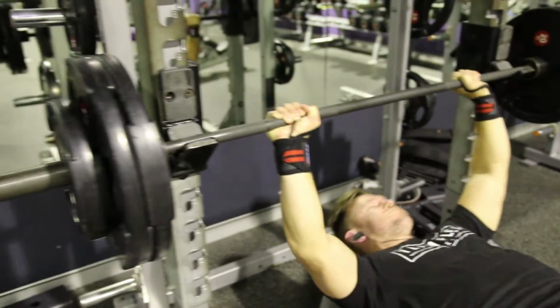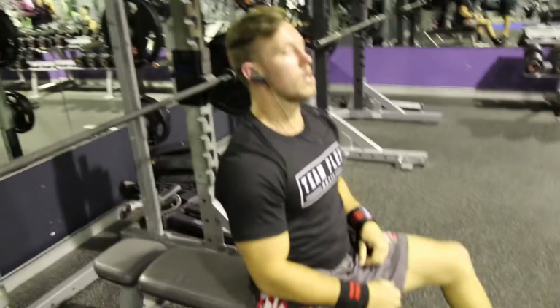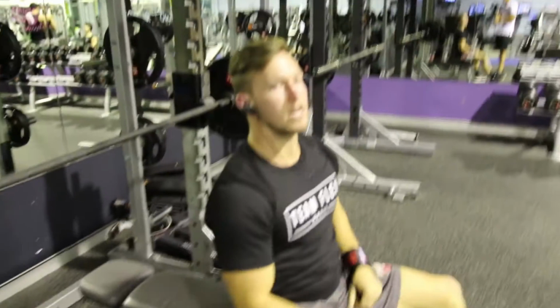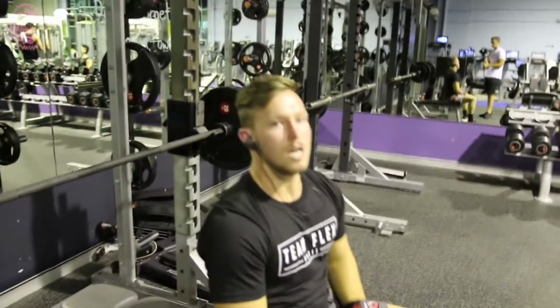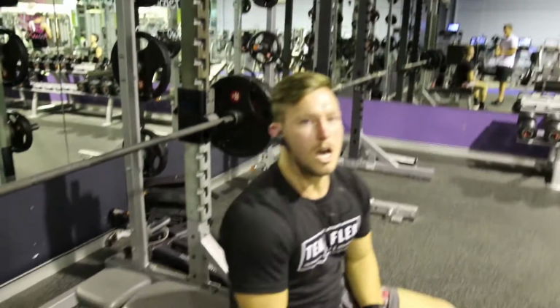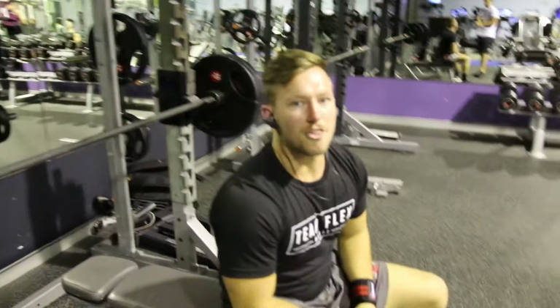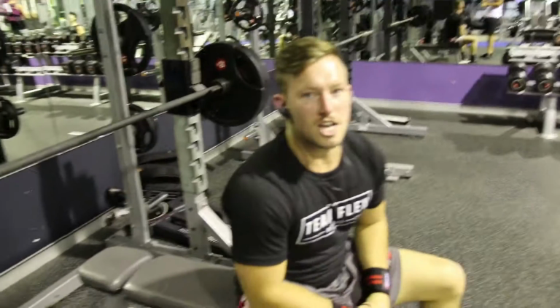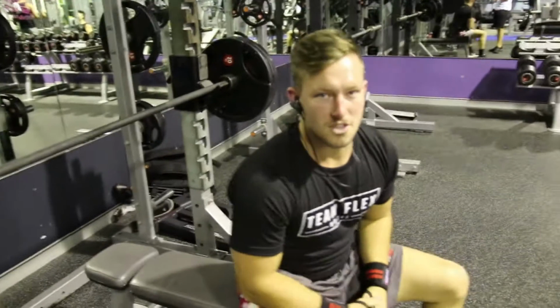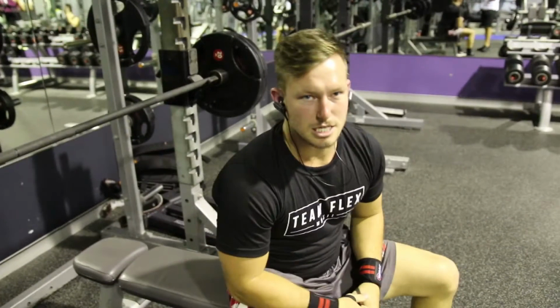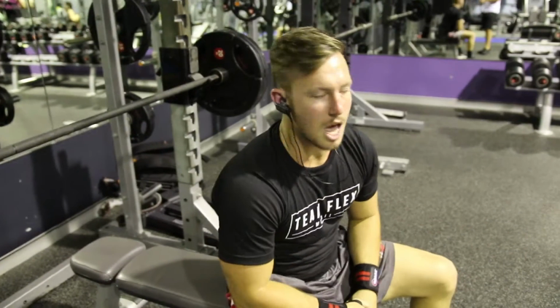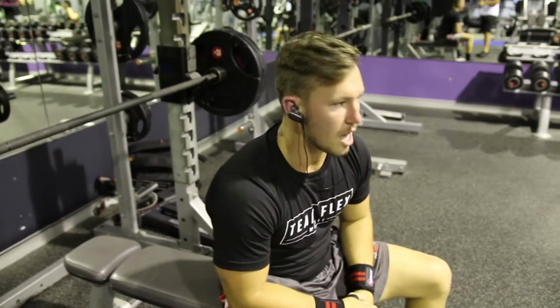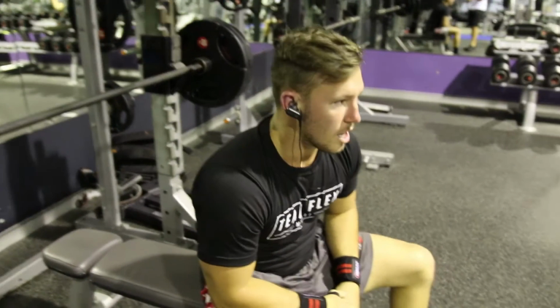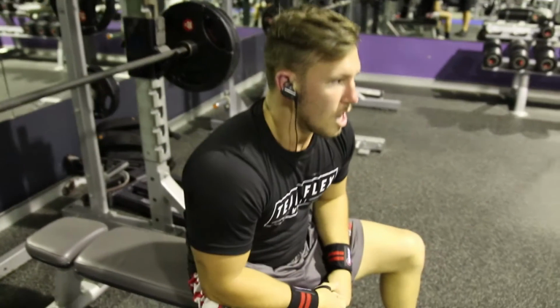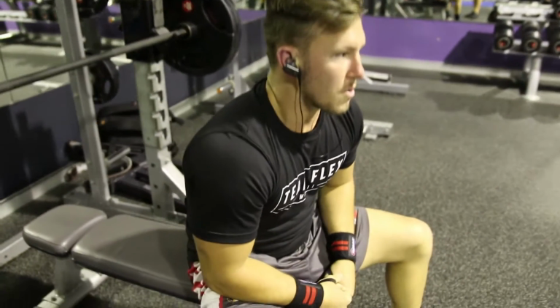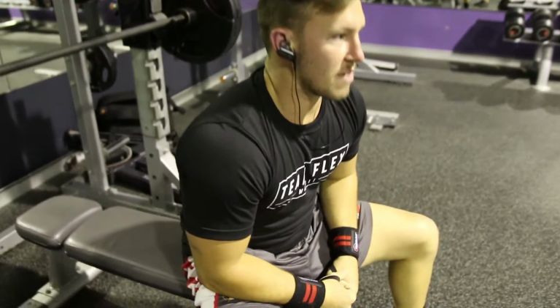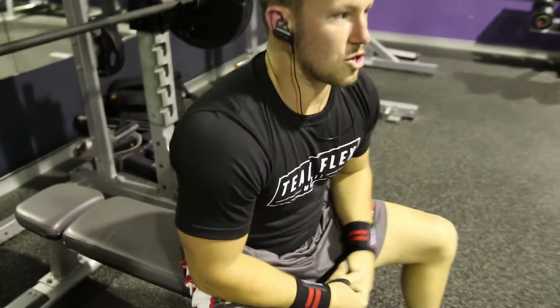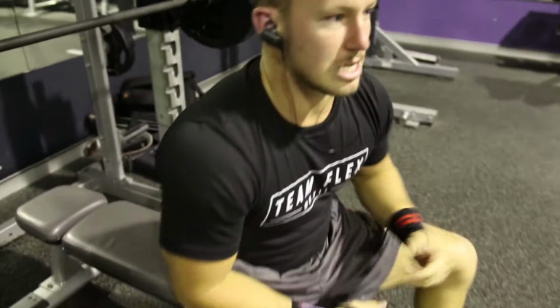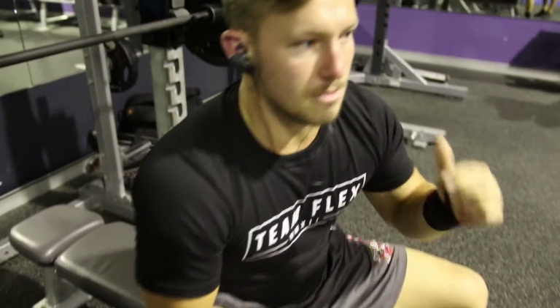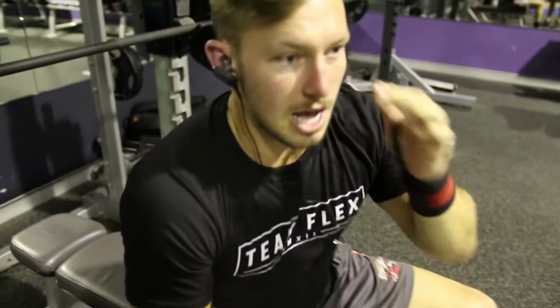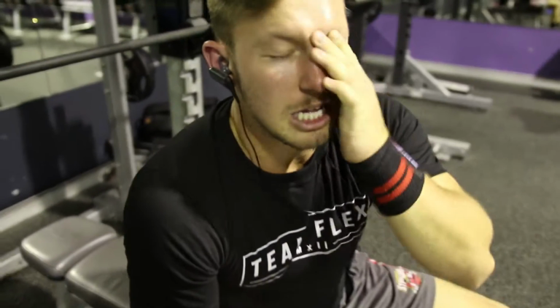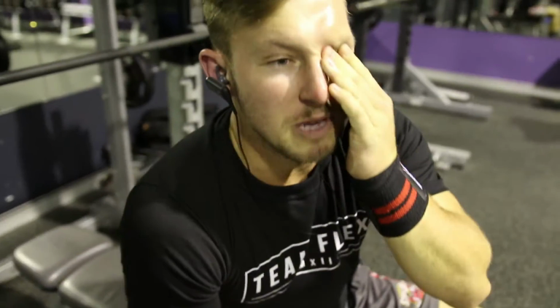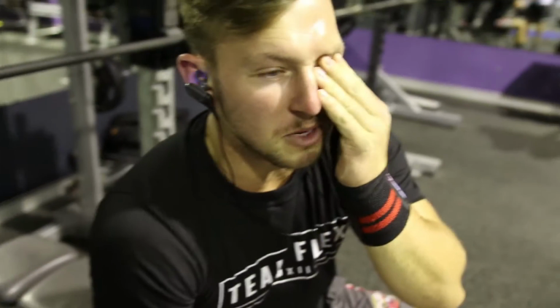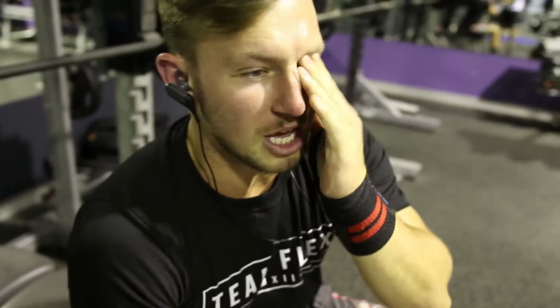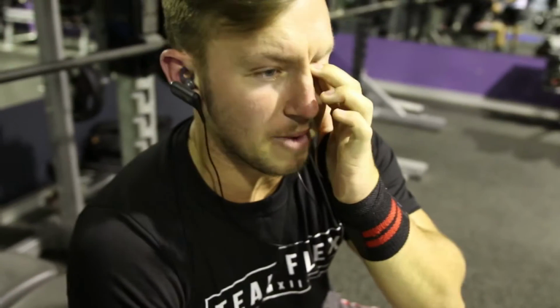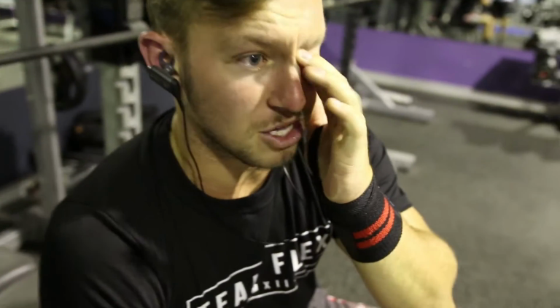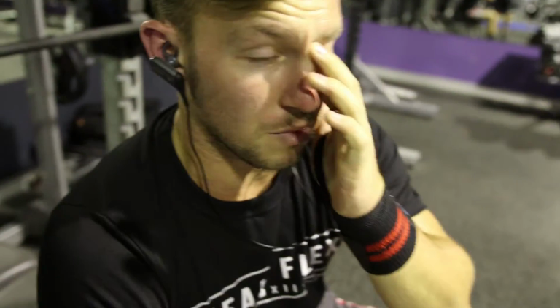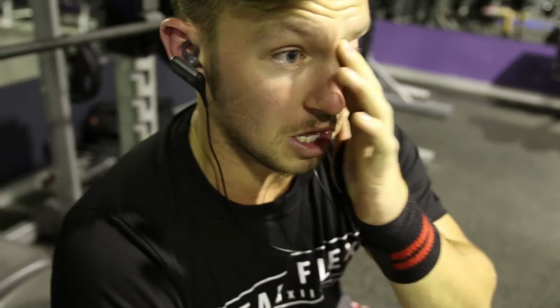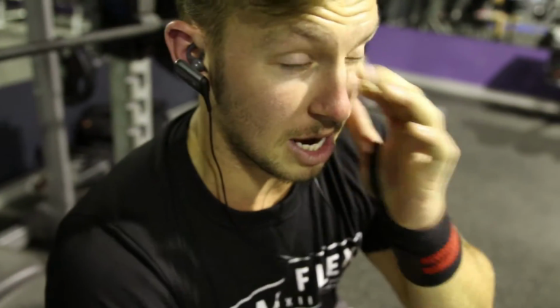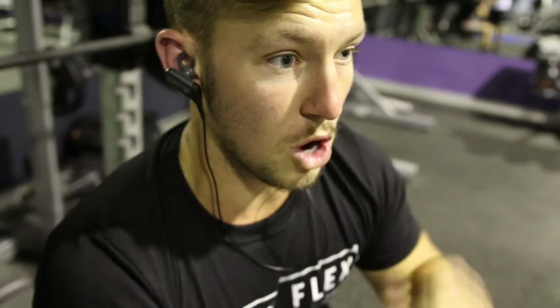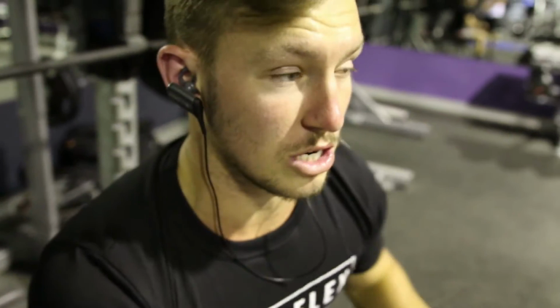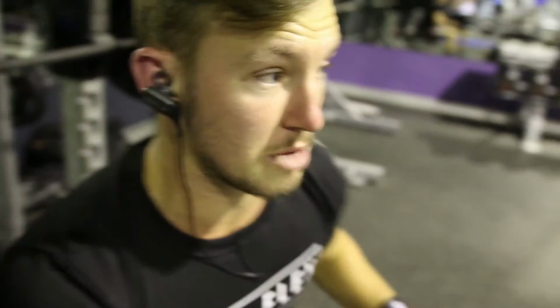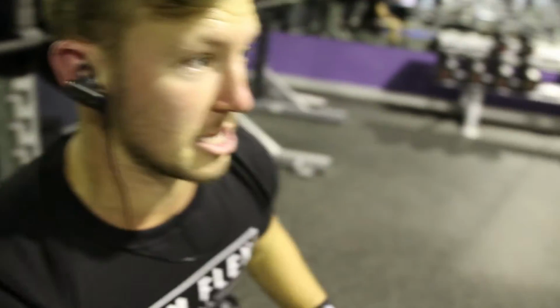I'm going to have to try some Smith machine bench to really work on stability.